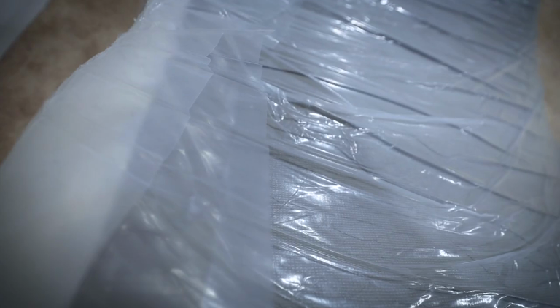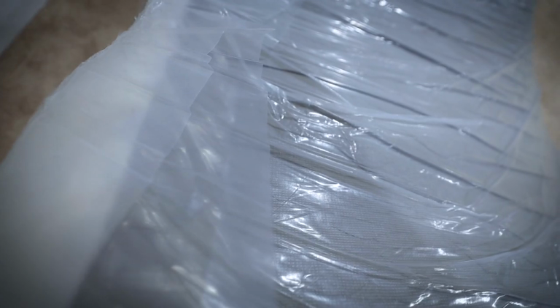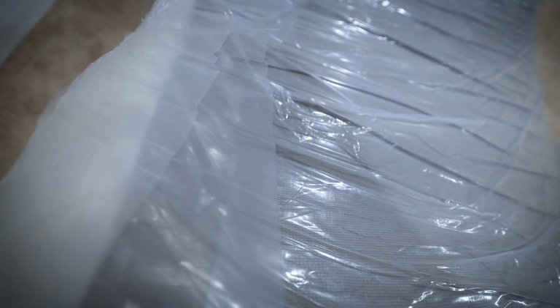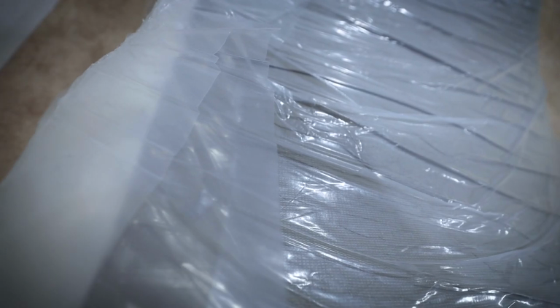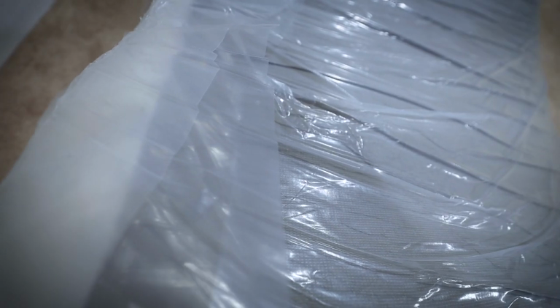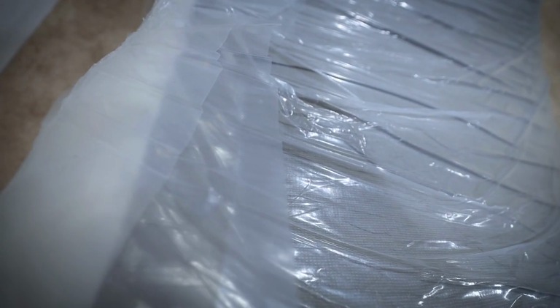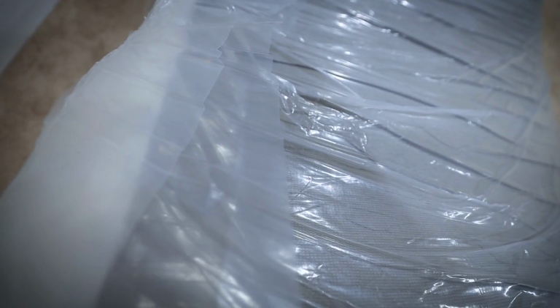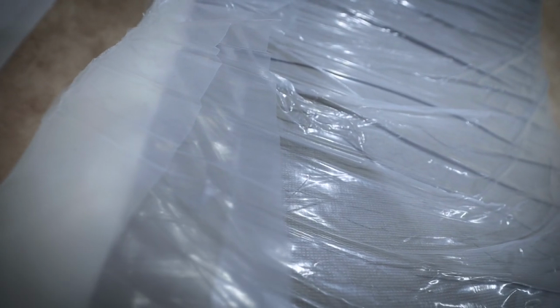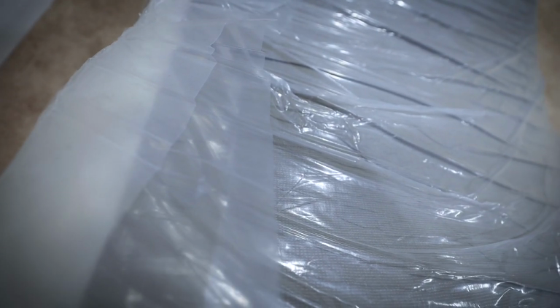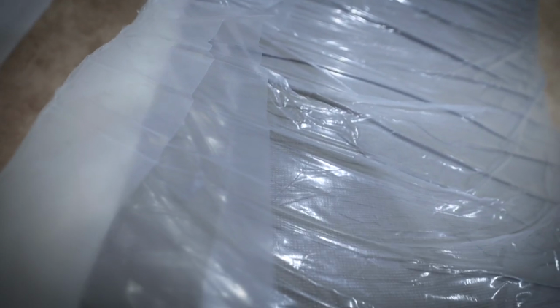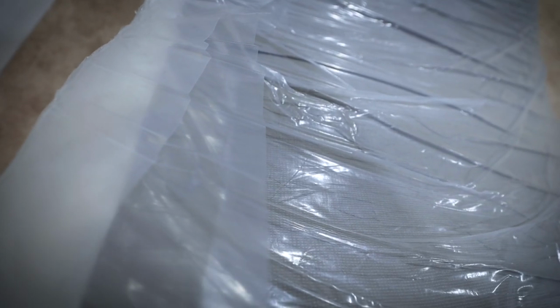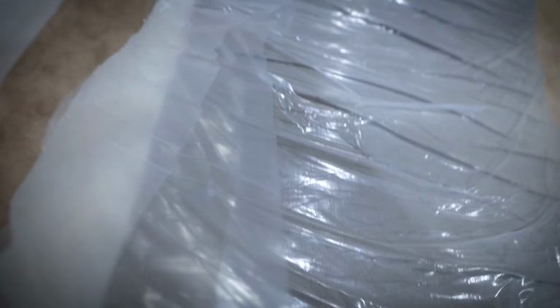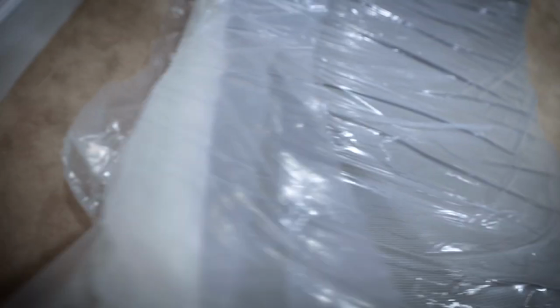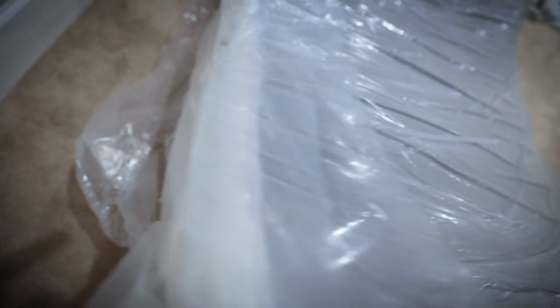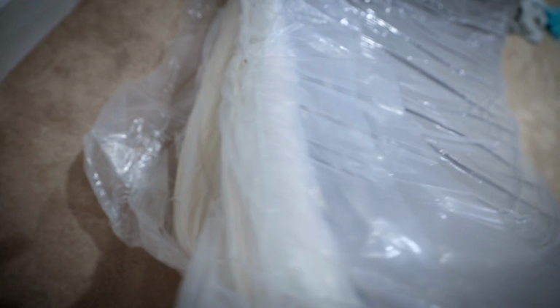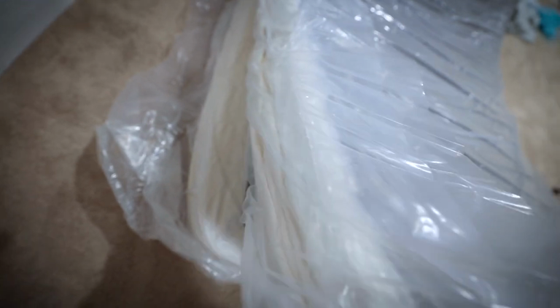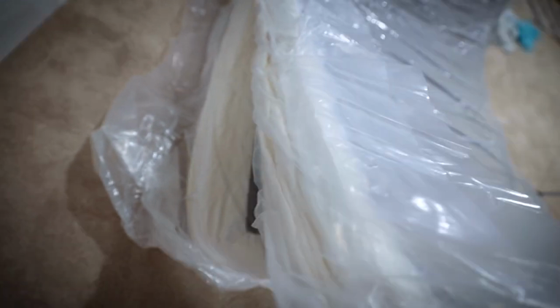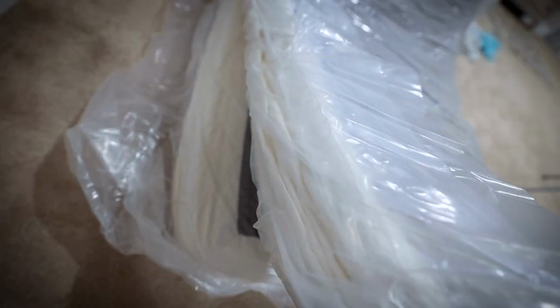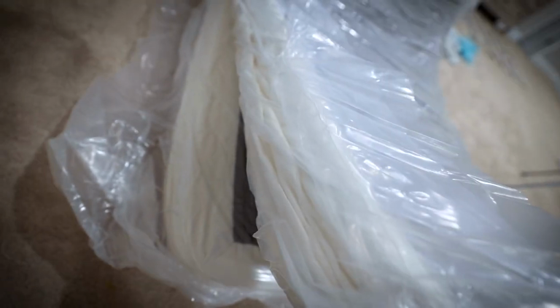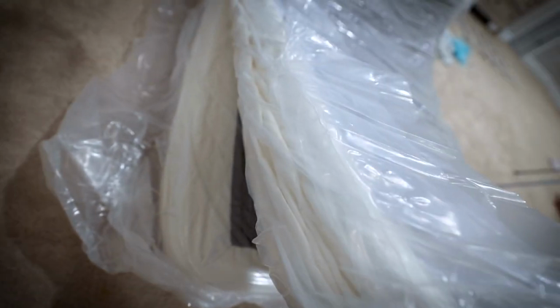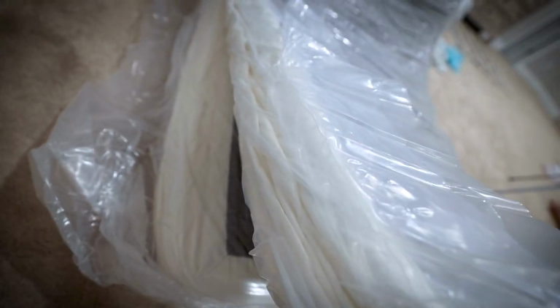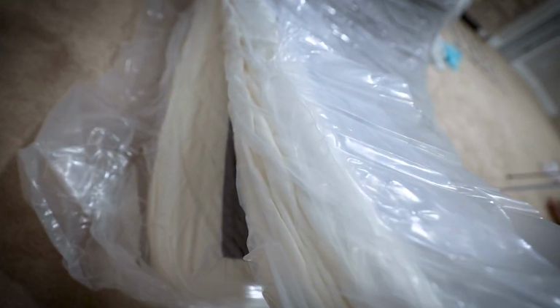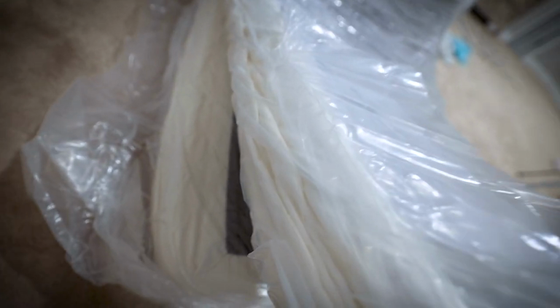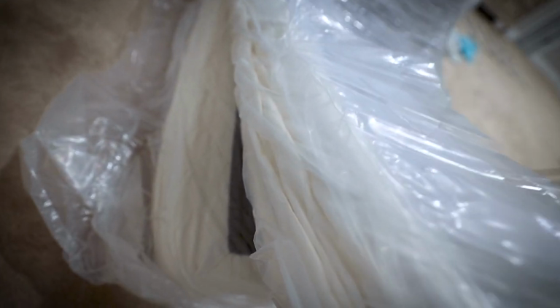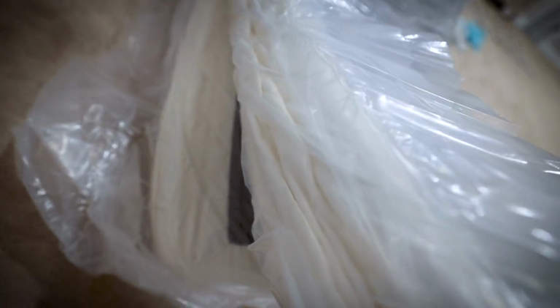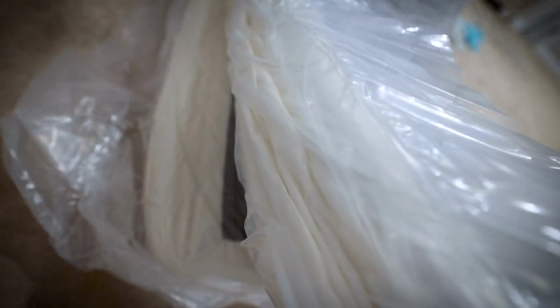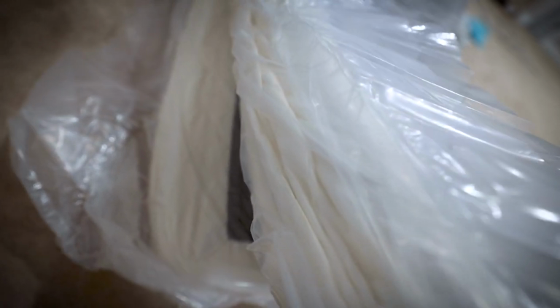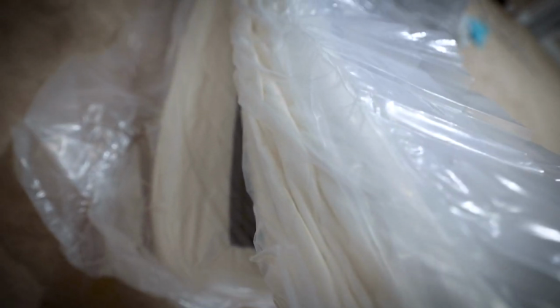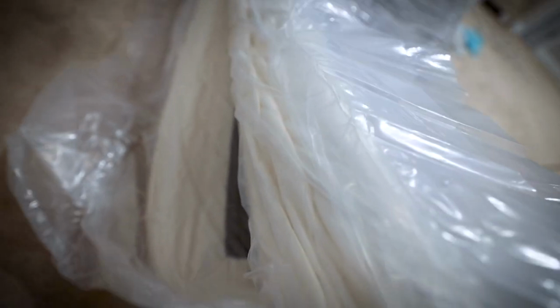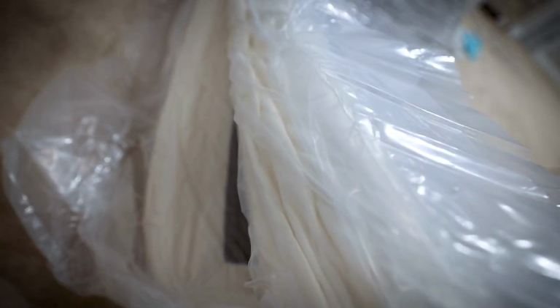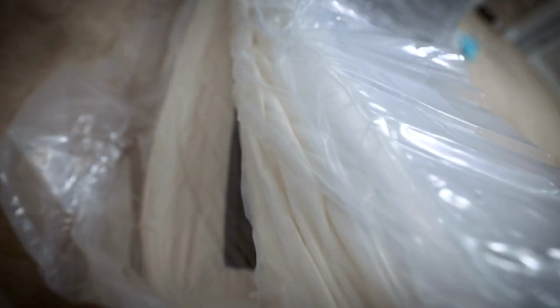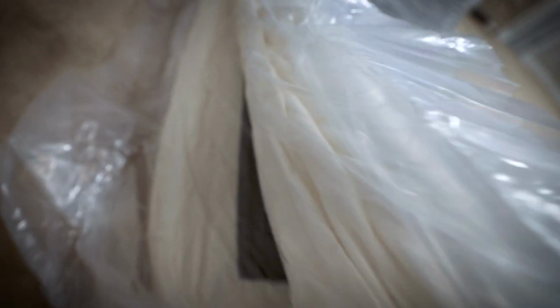Listen to this foam mattress just blowing up out of the box — listen to that sound.